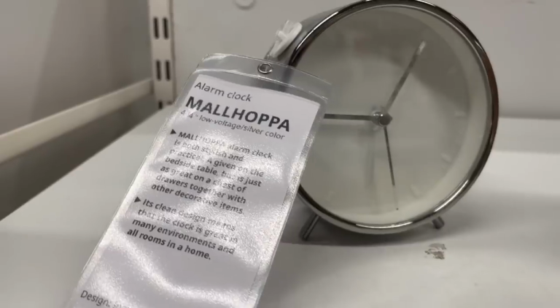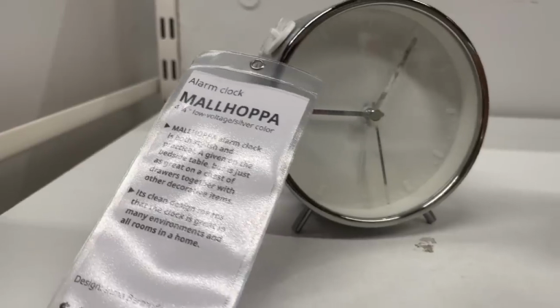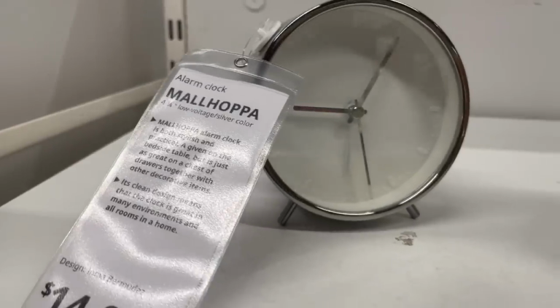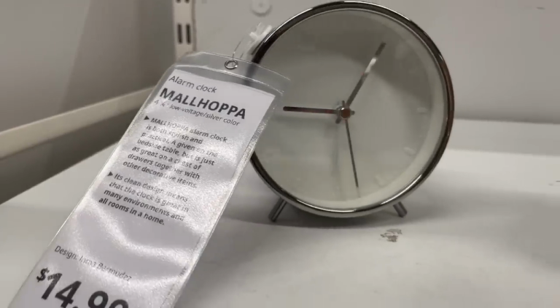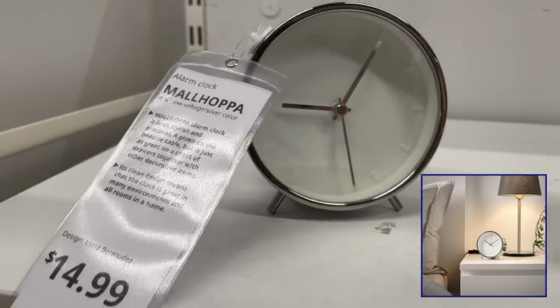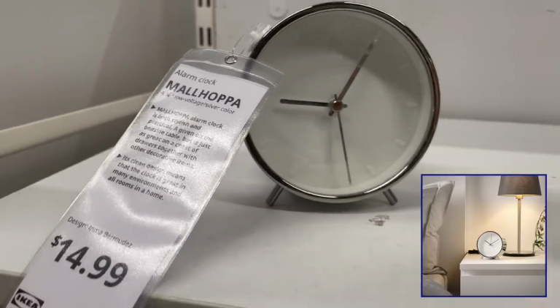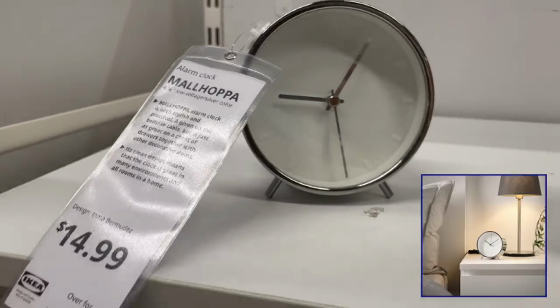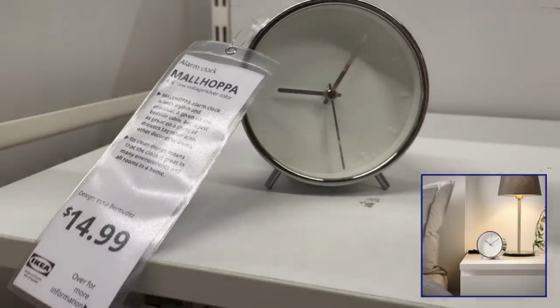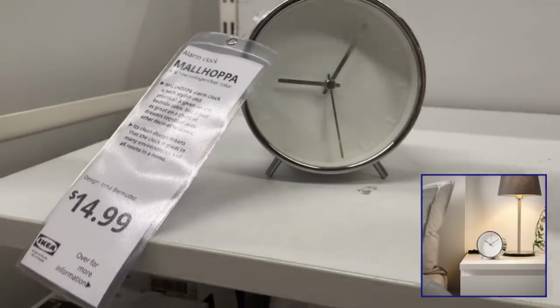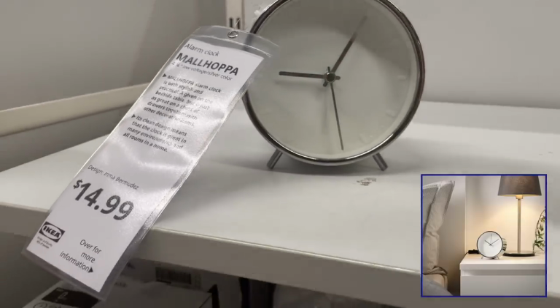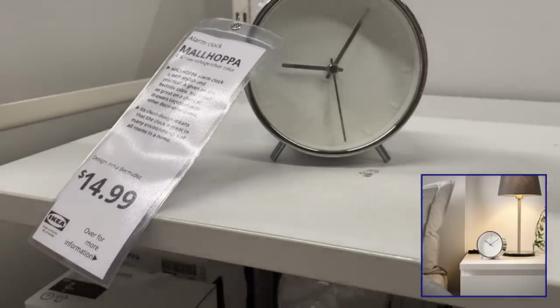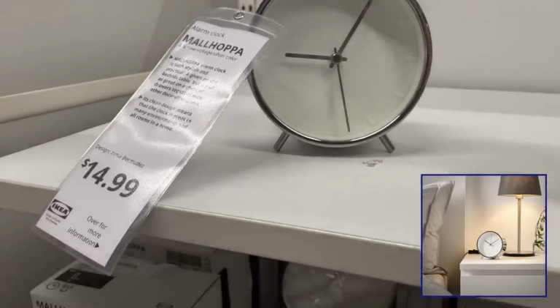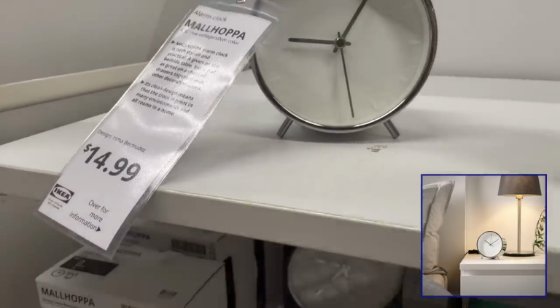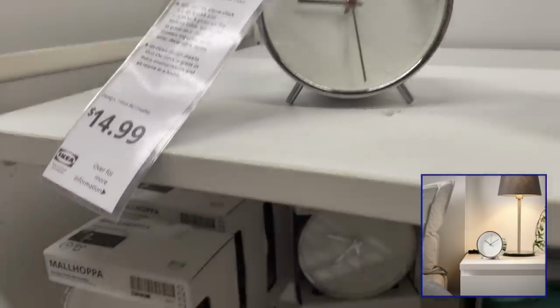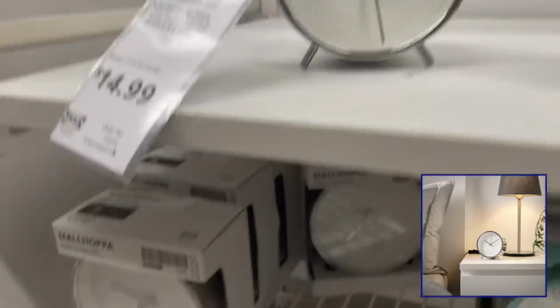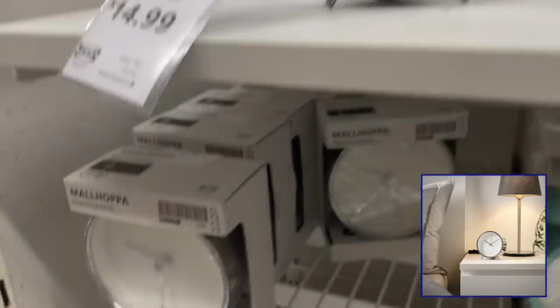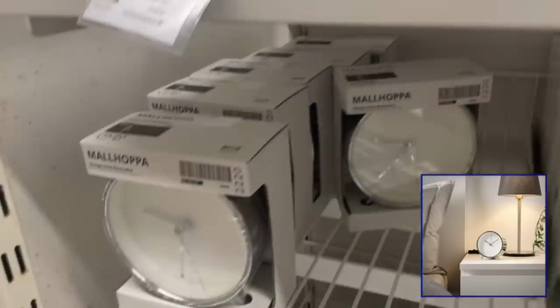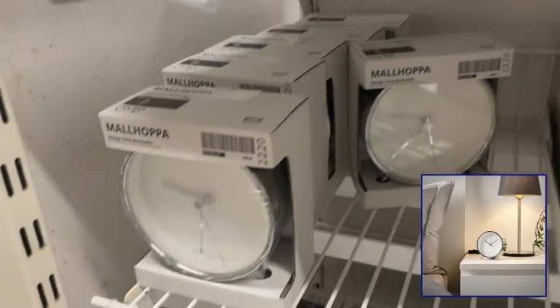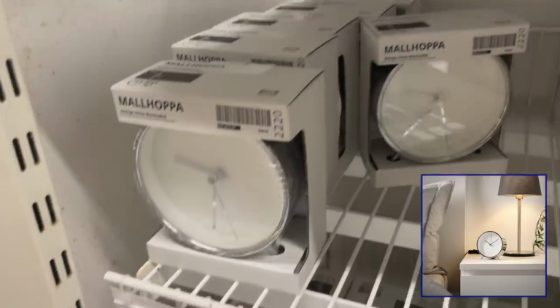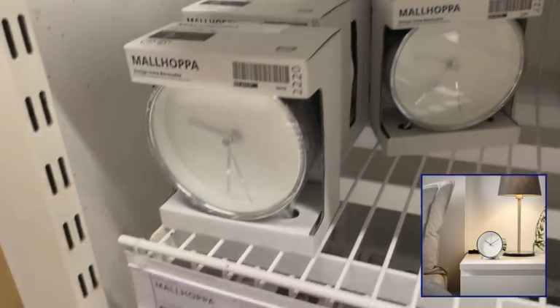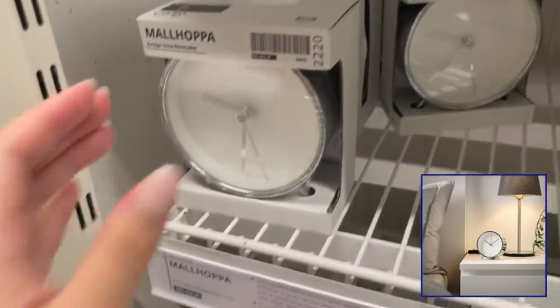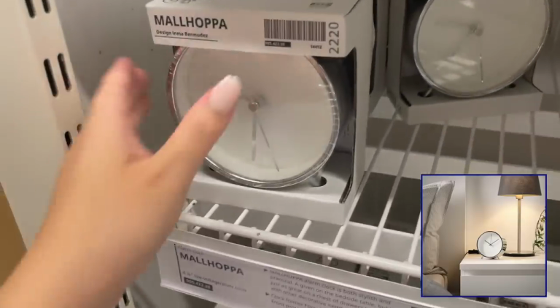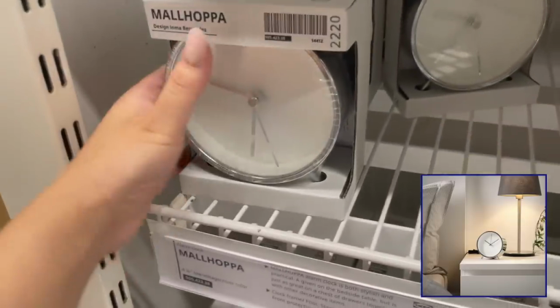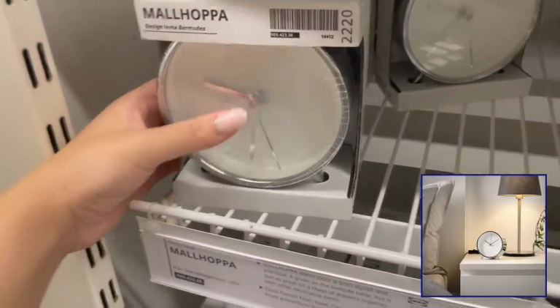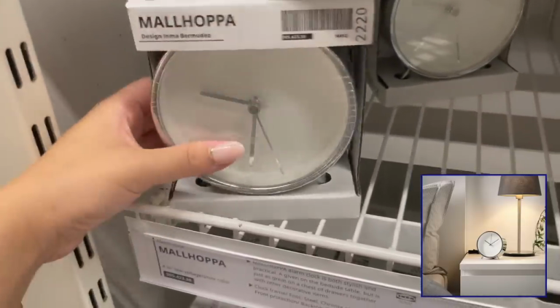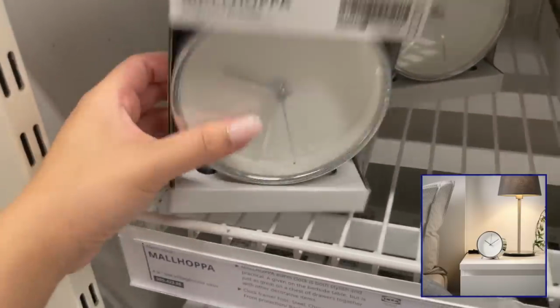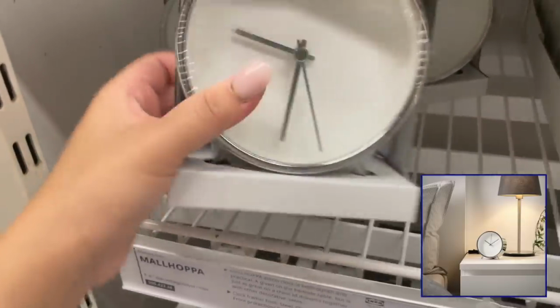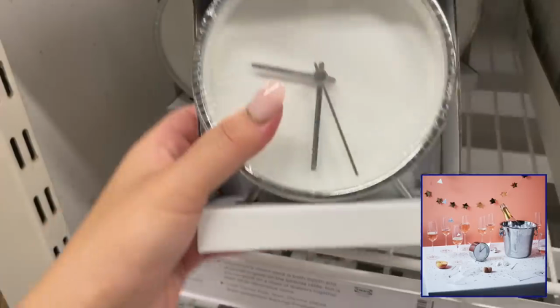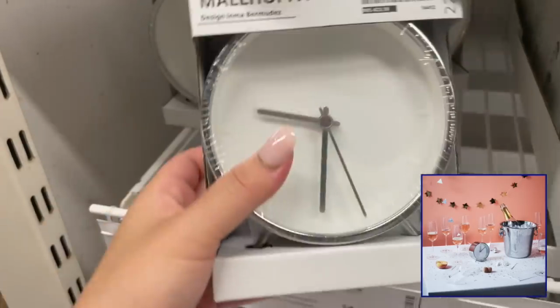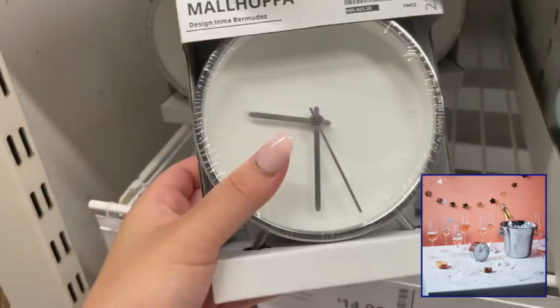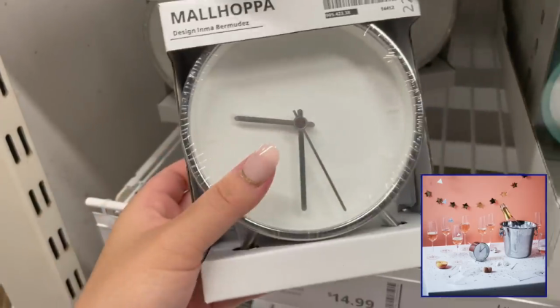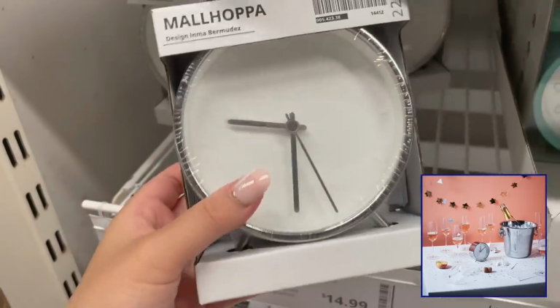I also discovered these retro alarm clocks. They're so cute and adorable for under $15. Skip the iPhone and add a little joyful start to your day with these clocks.